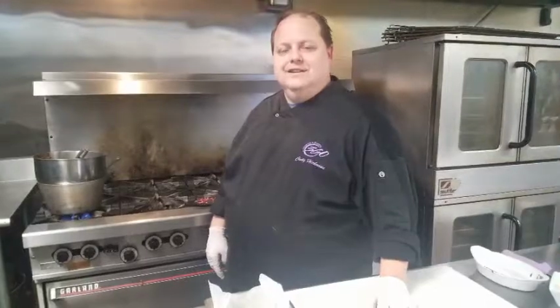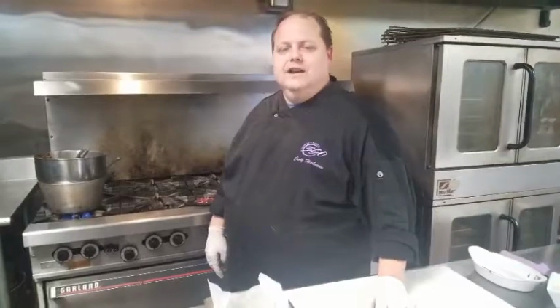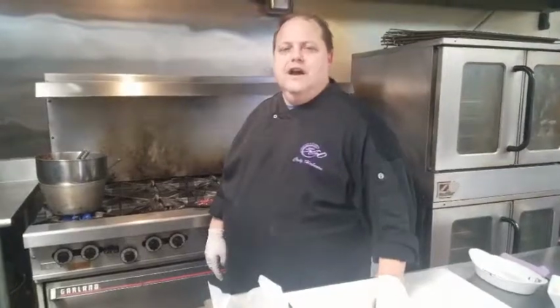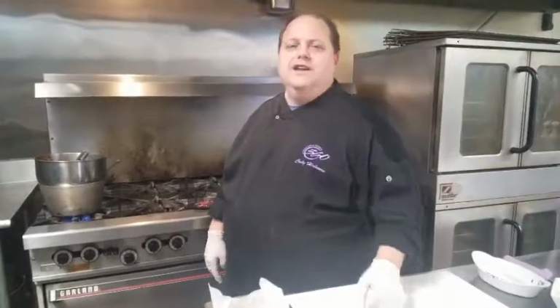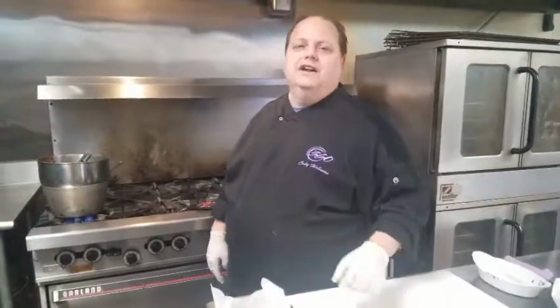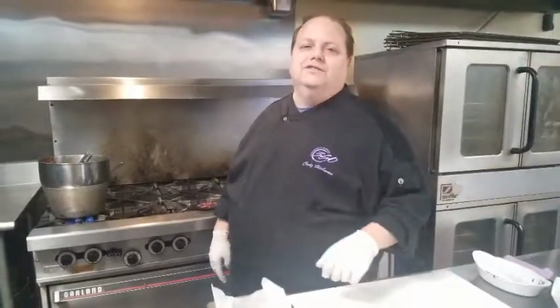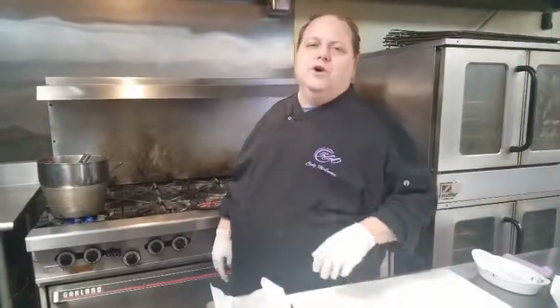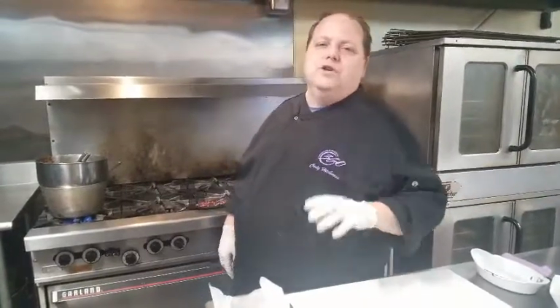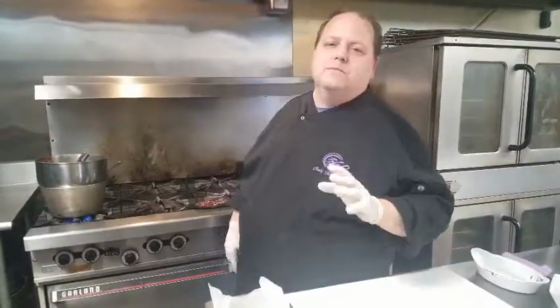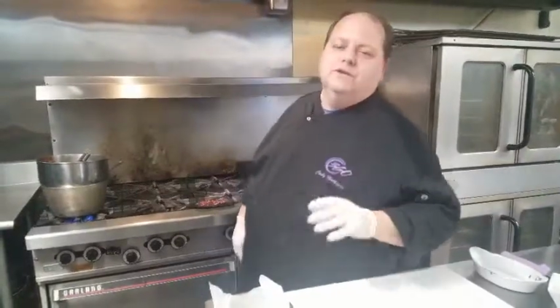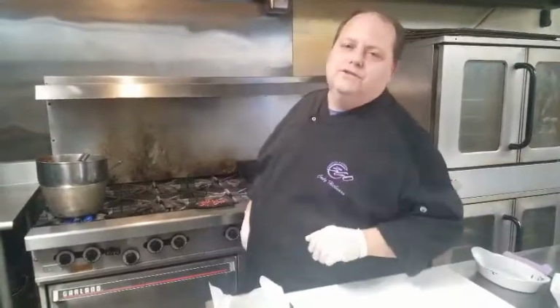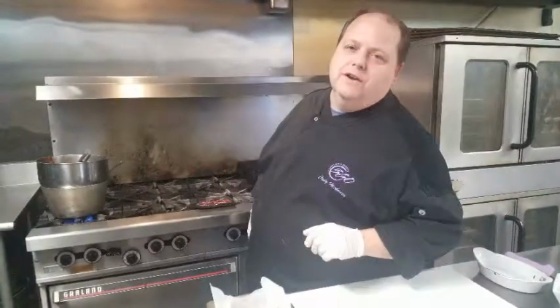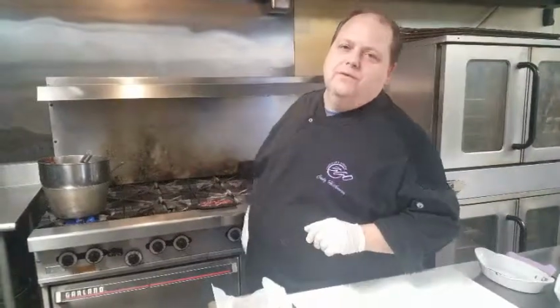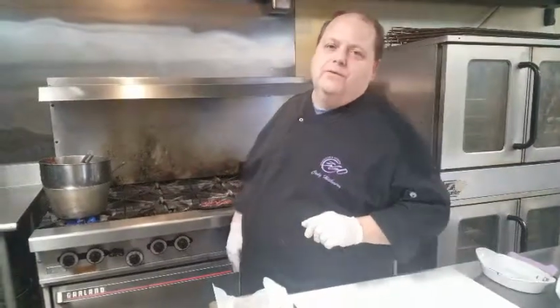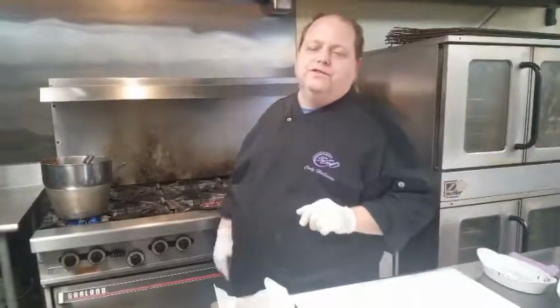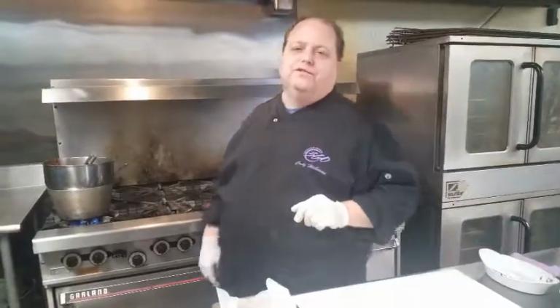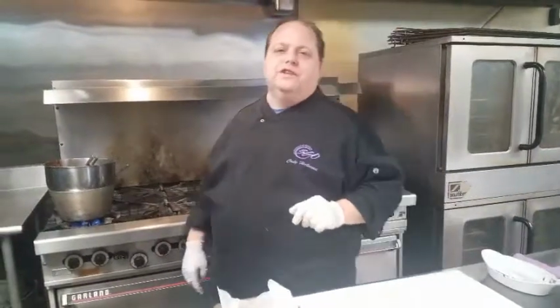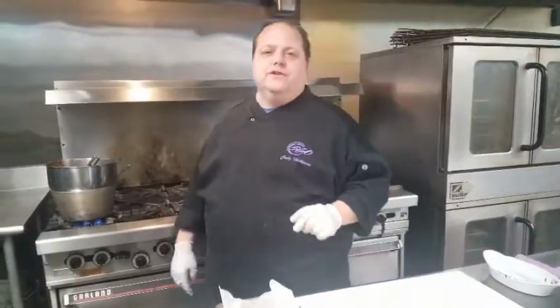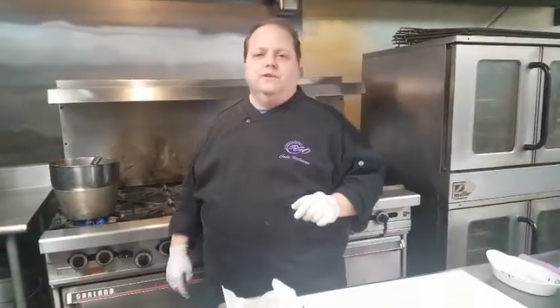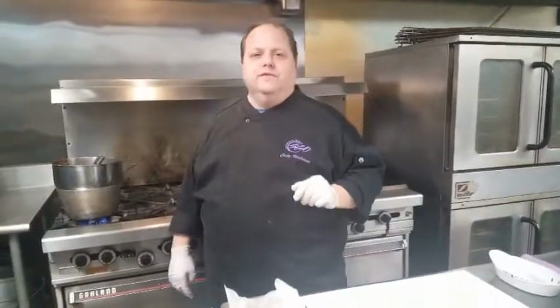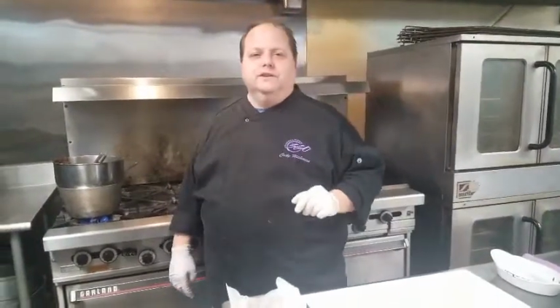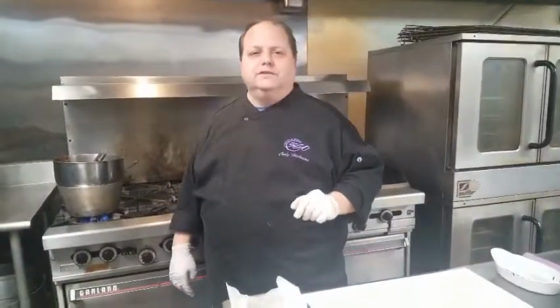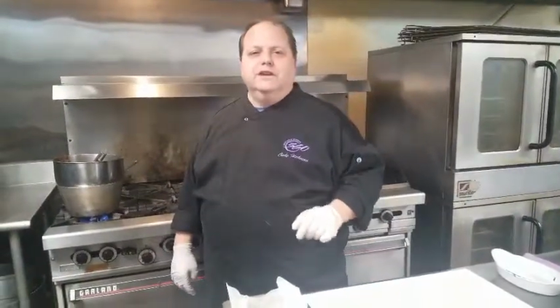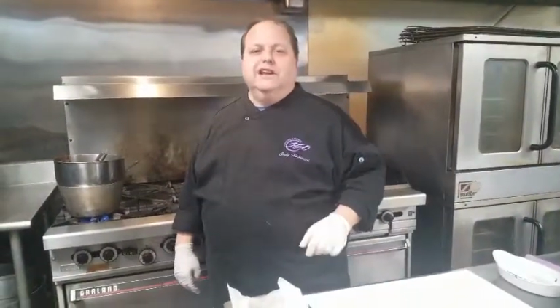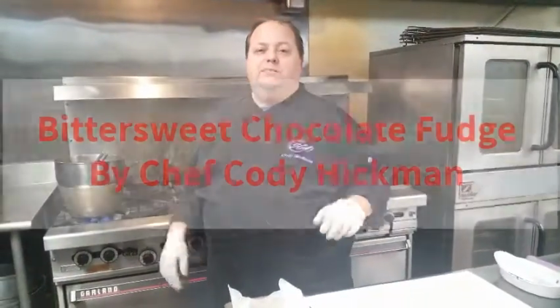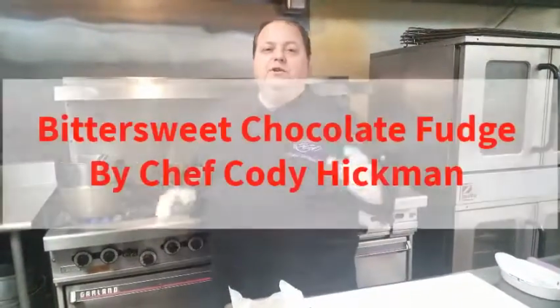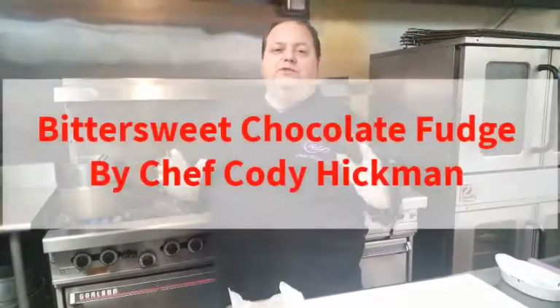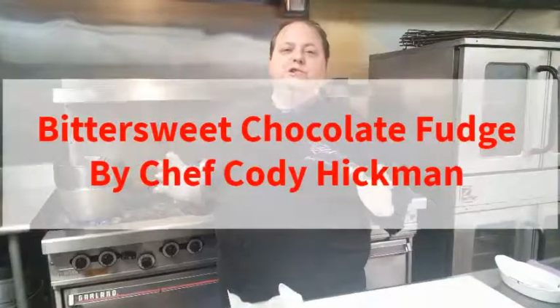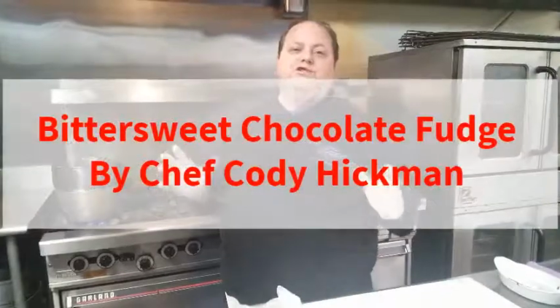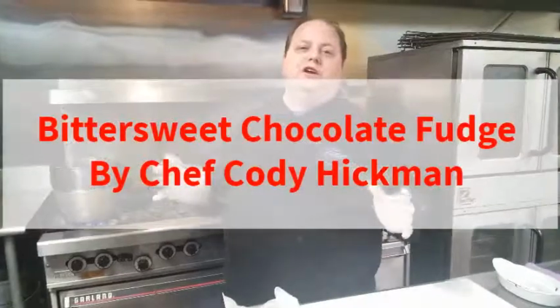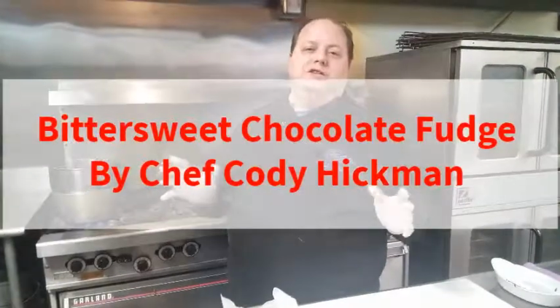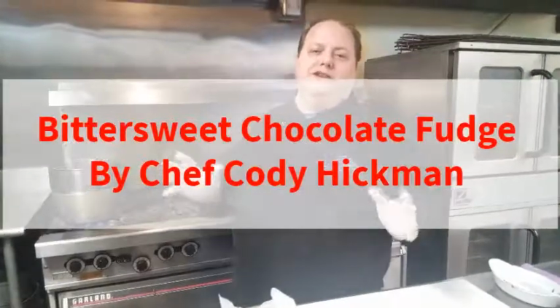Hey guys, it's Cody Hickman, chef of 360 Catering and Events. It's Bittersweet Chocolate Day.